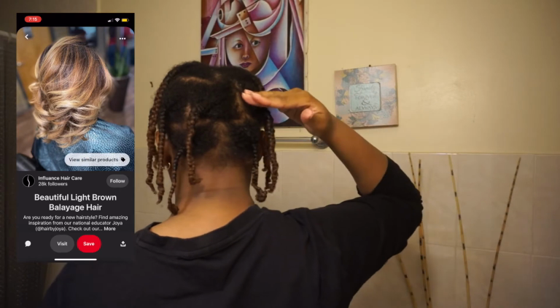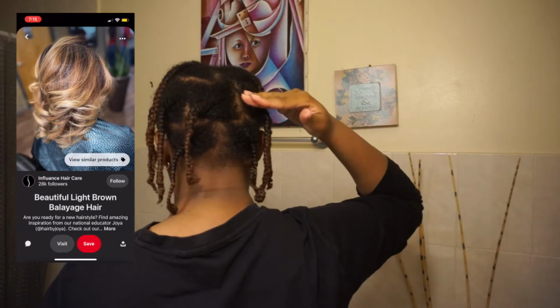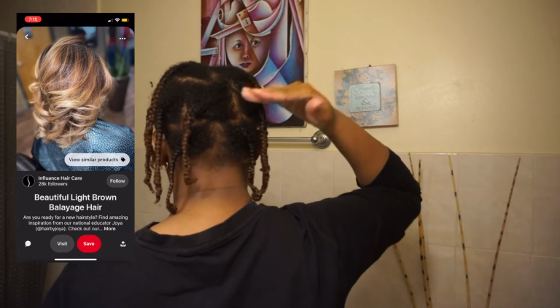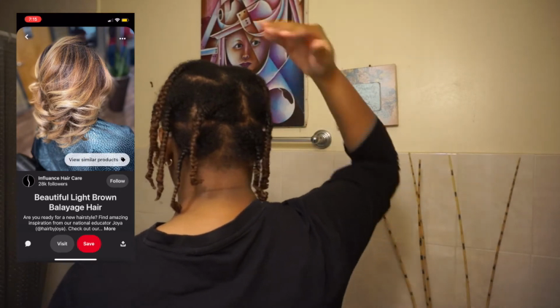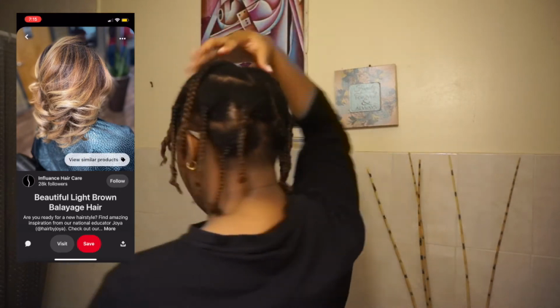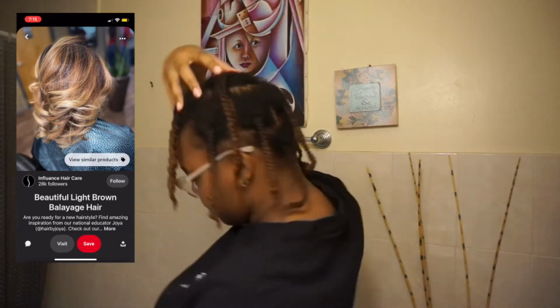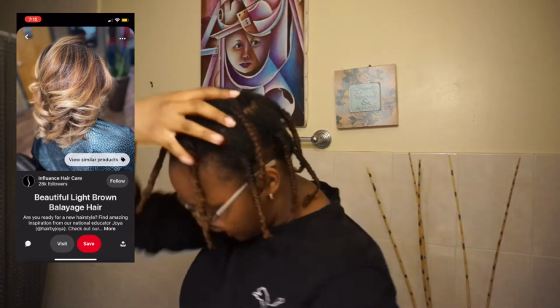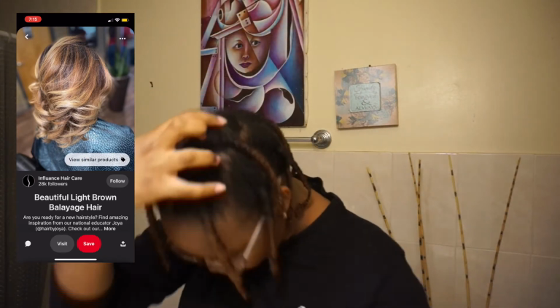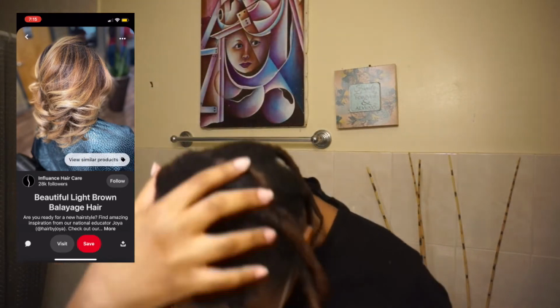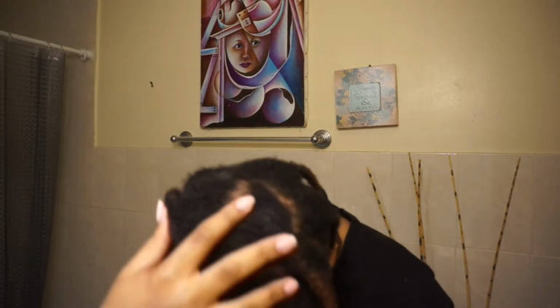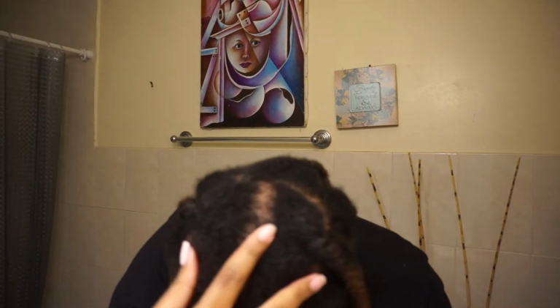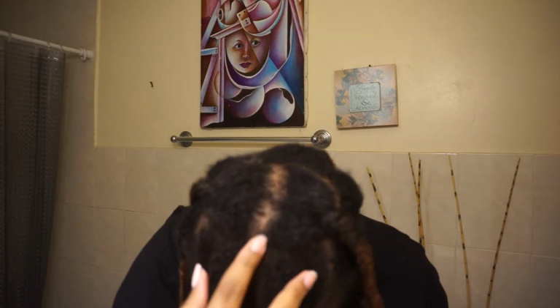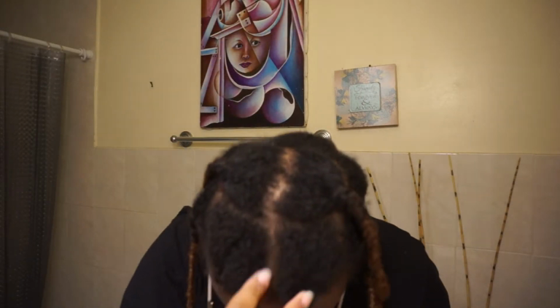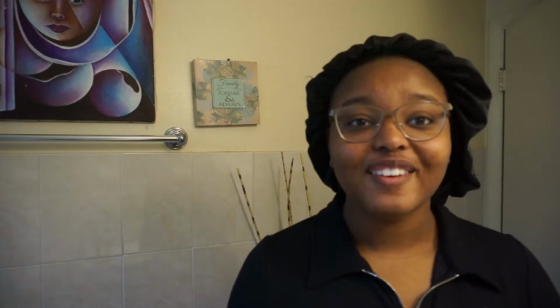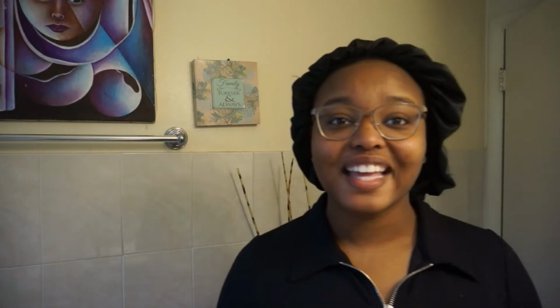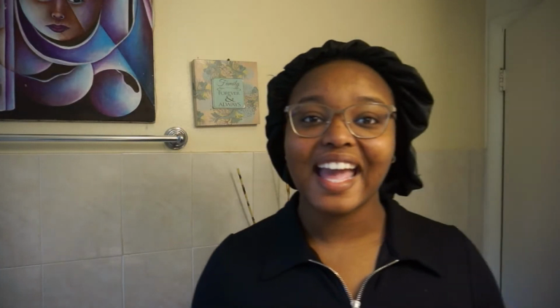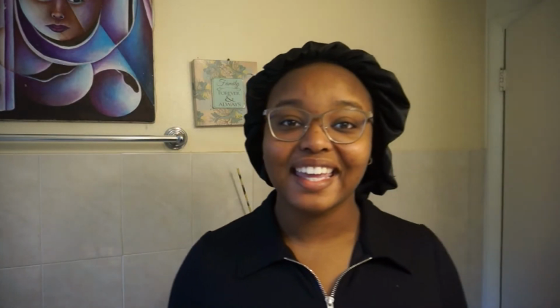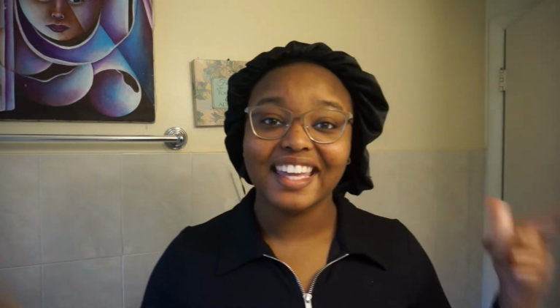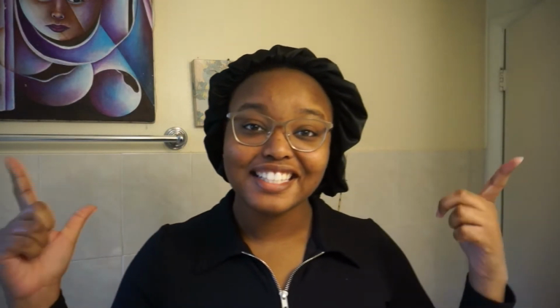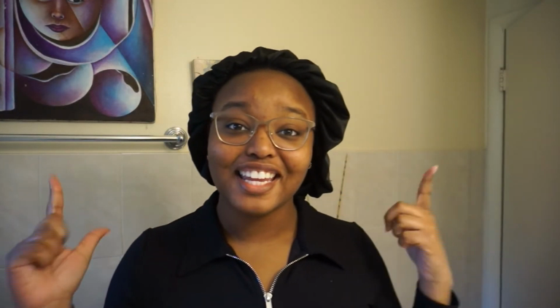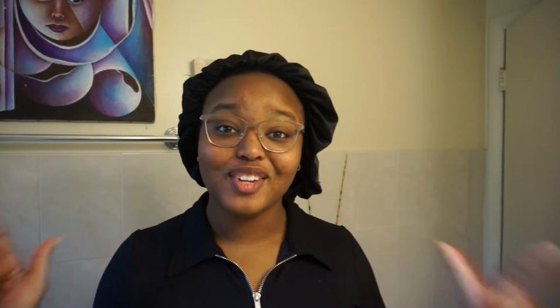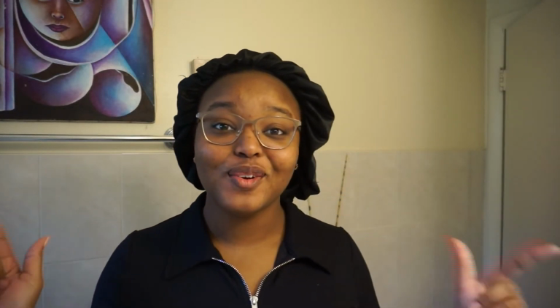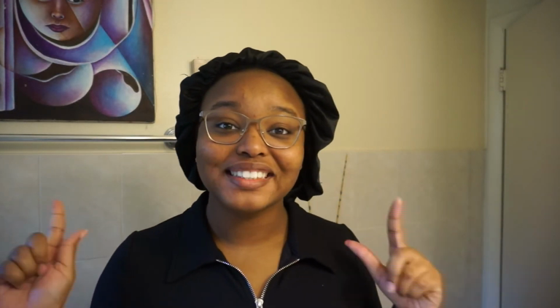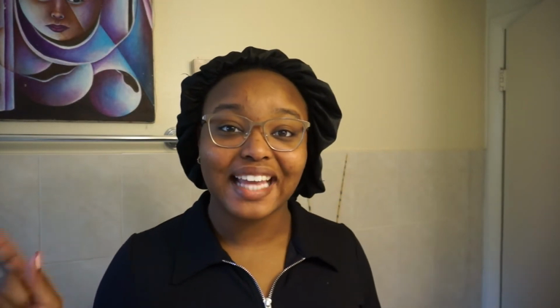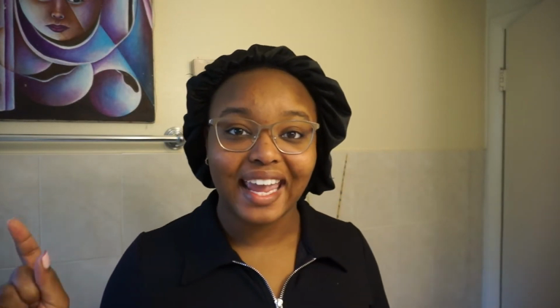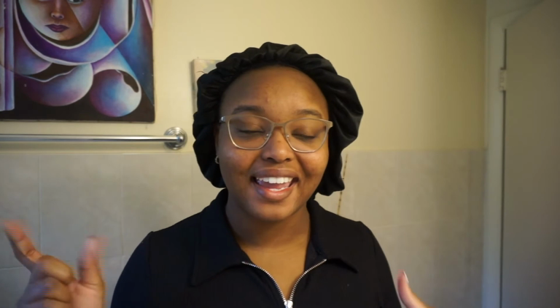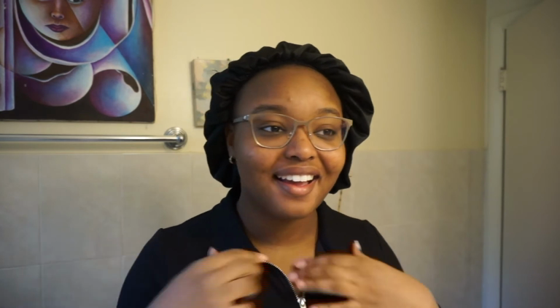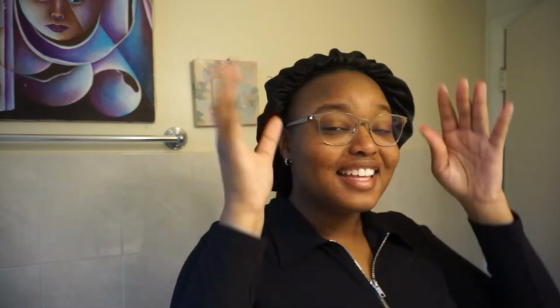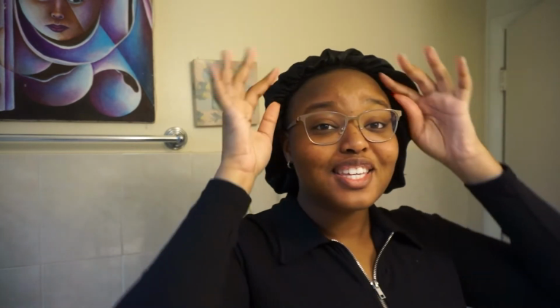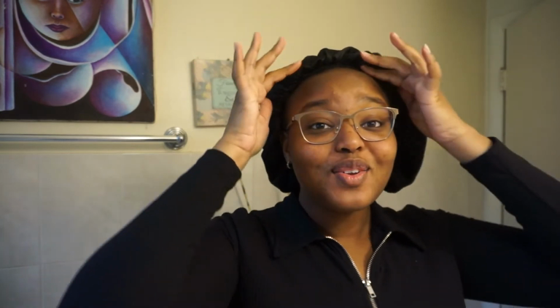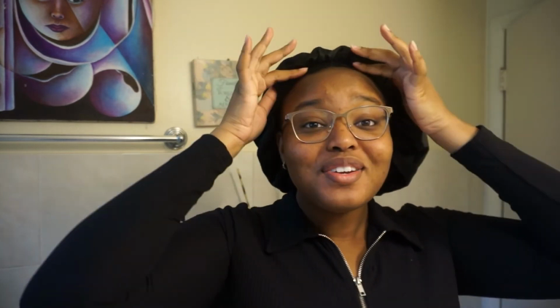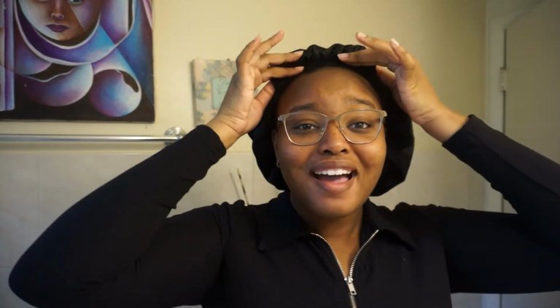These are the braids — I did like two in the back, five in the middle, and then four on top.